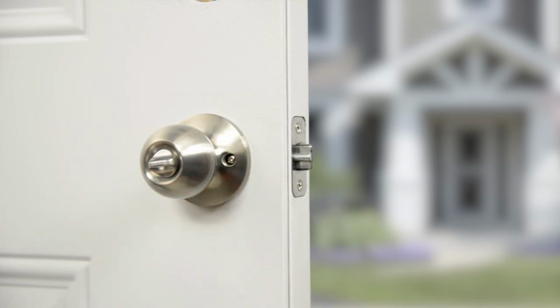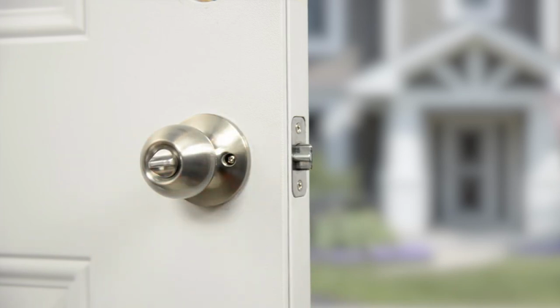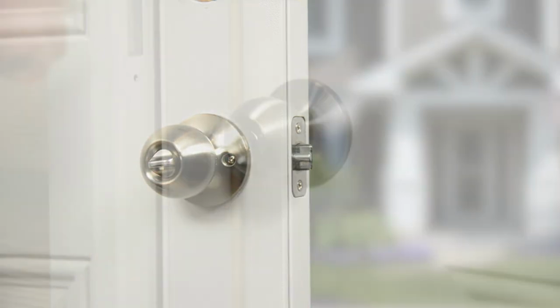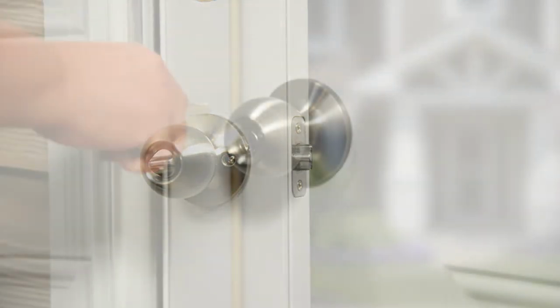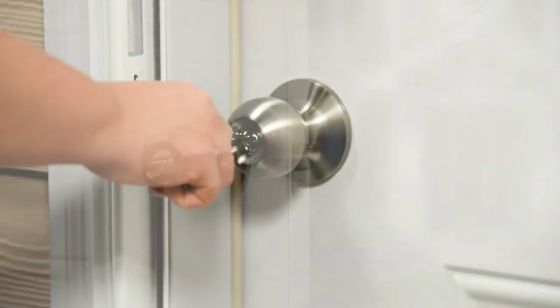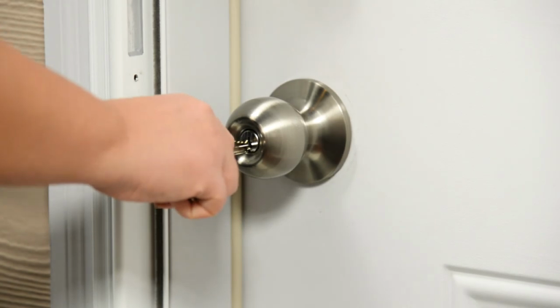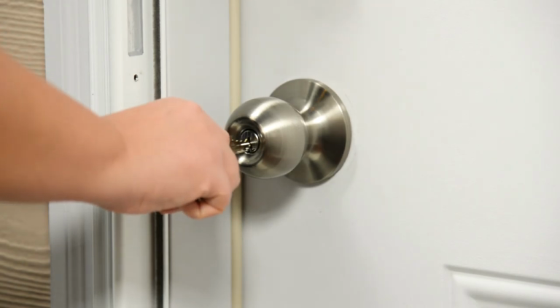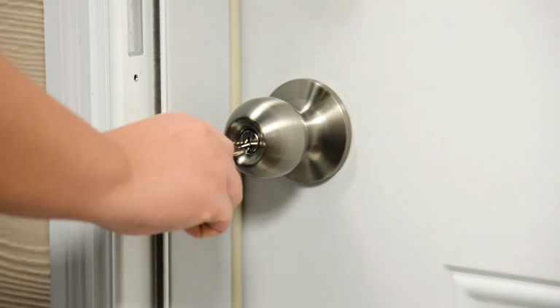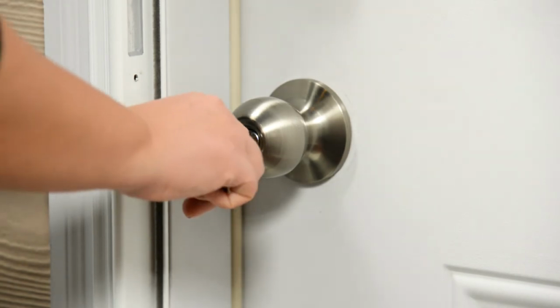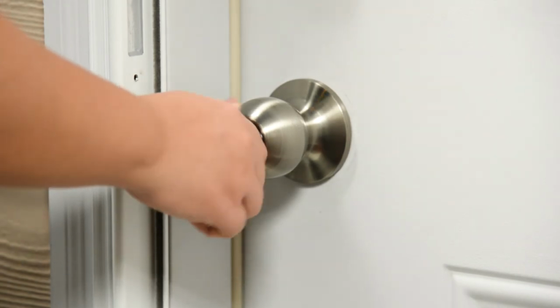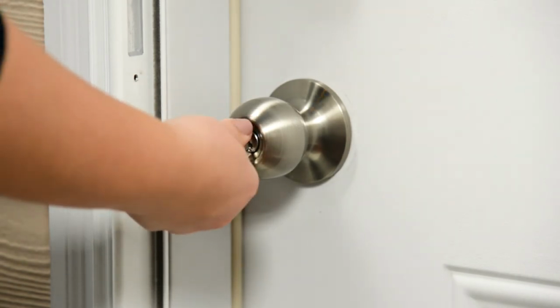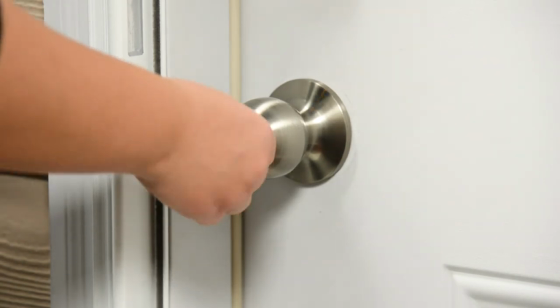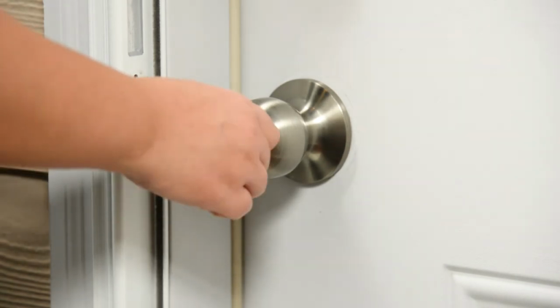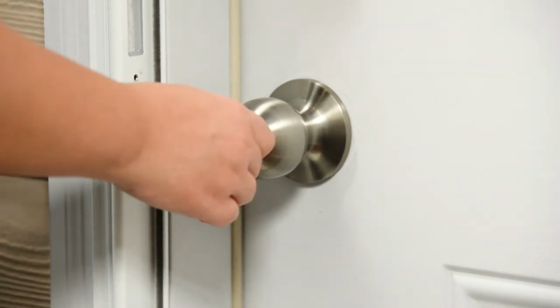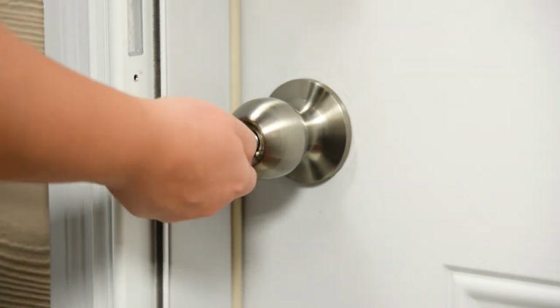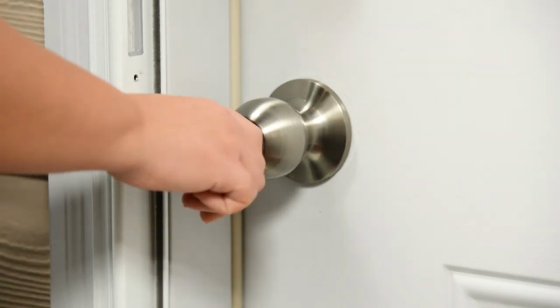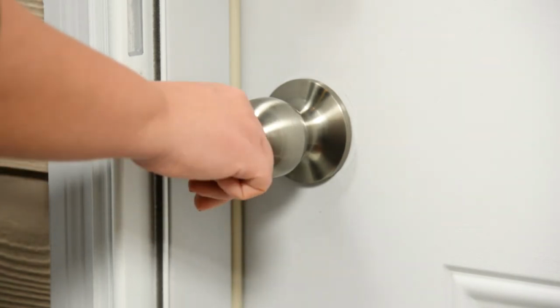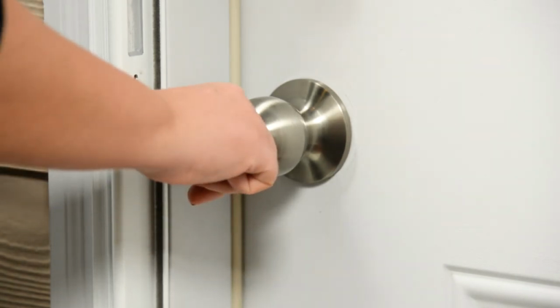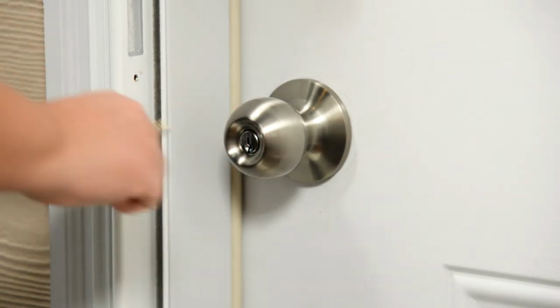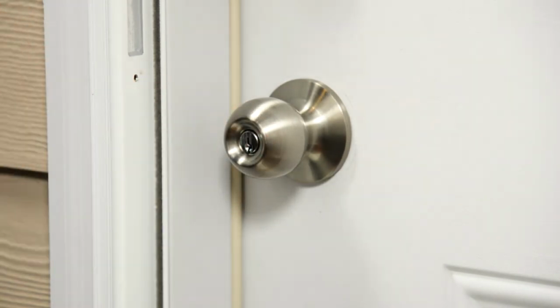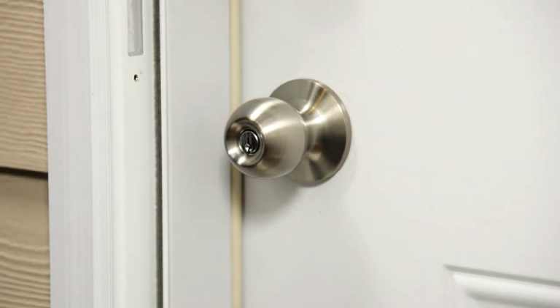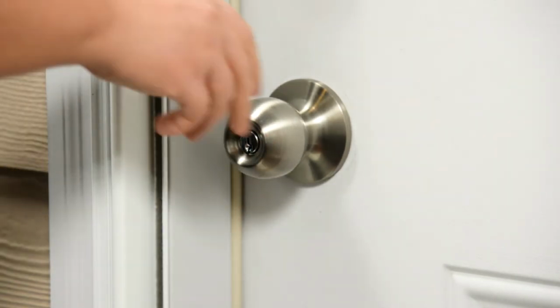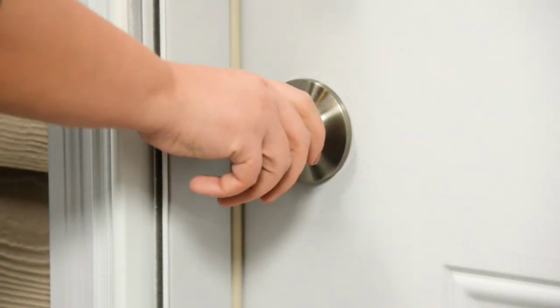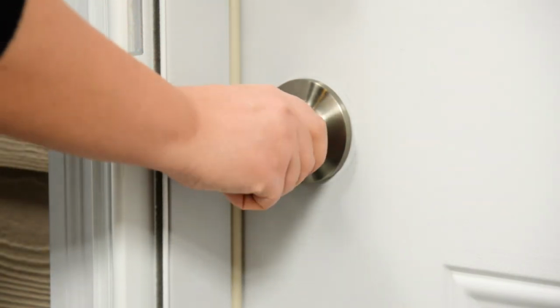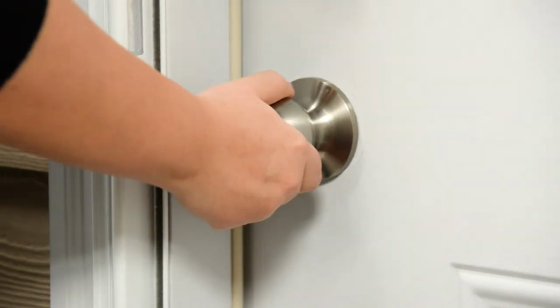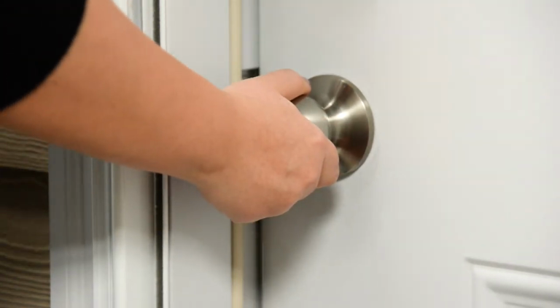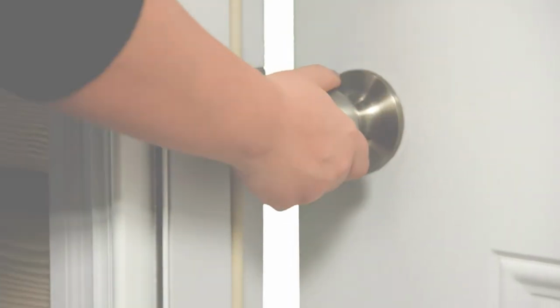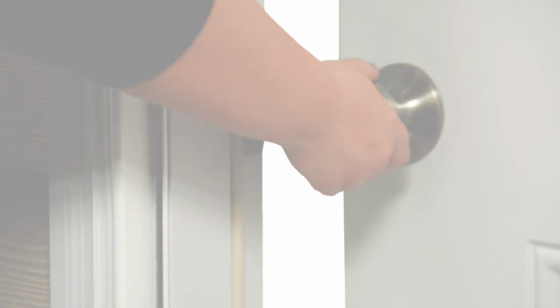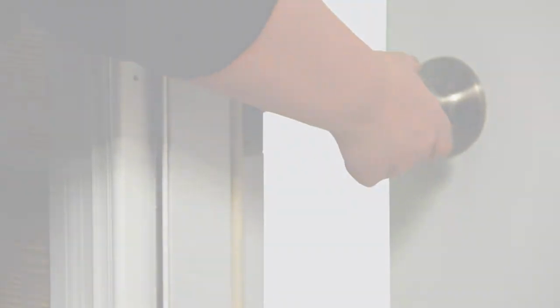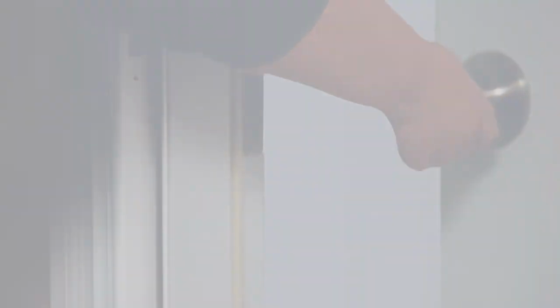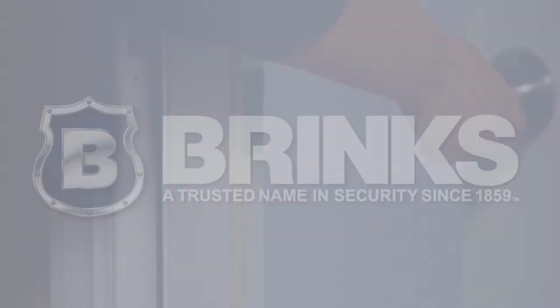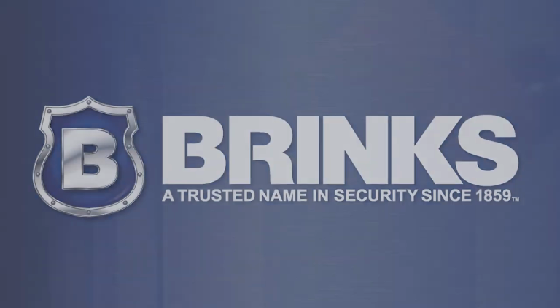In just a few easy steps, you have updated your home by installing a beautiful, durable, and secure Brinks Lock.